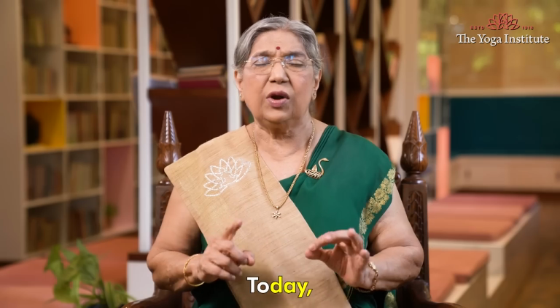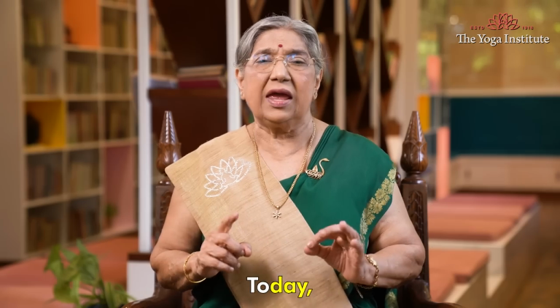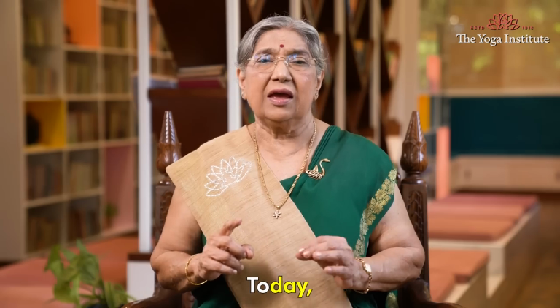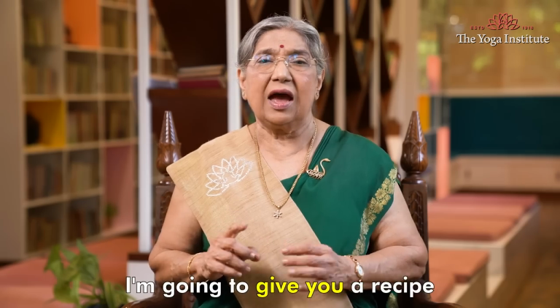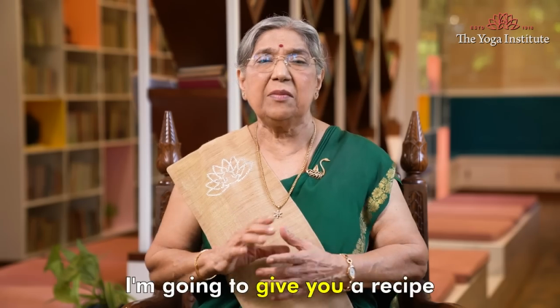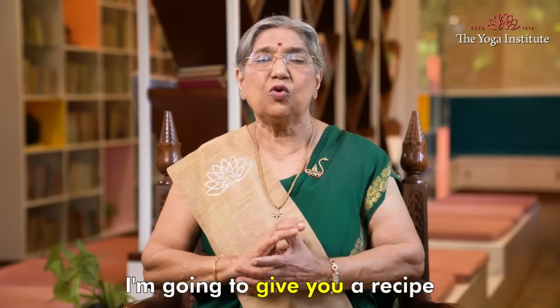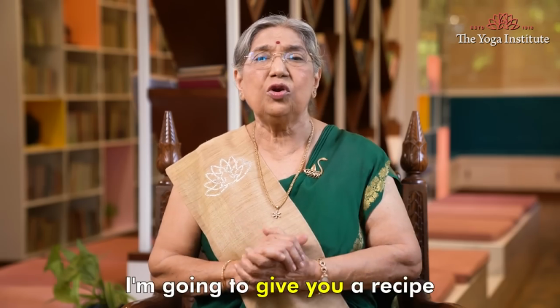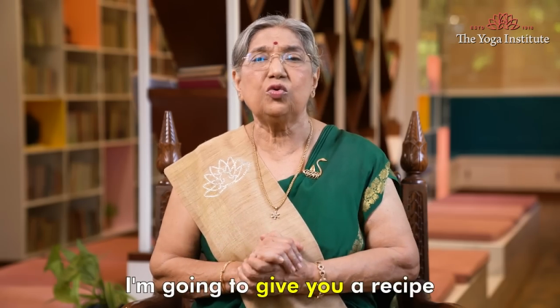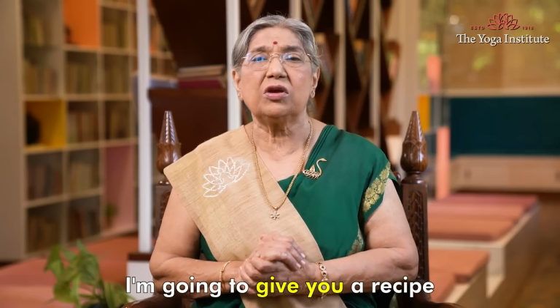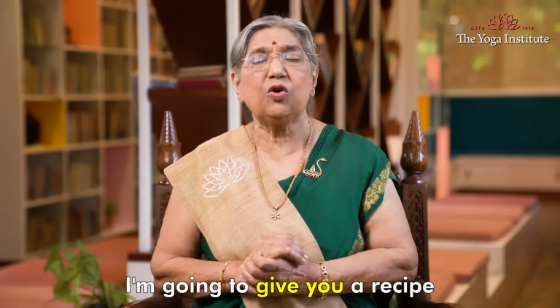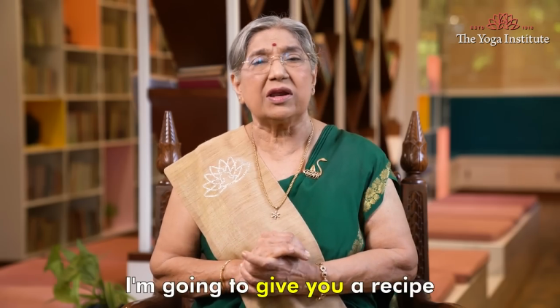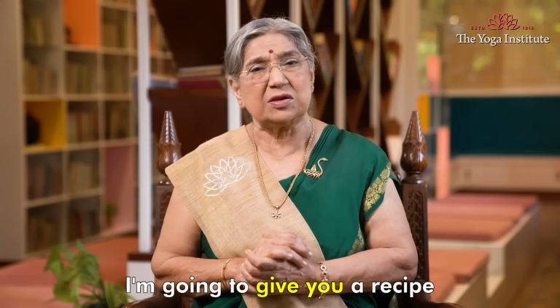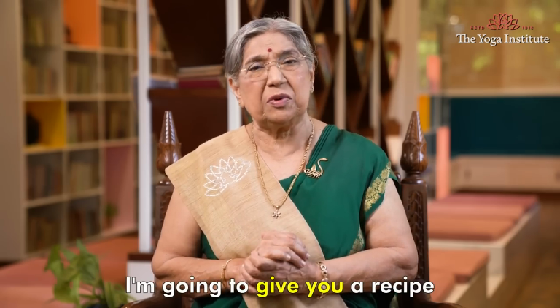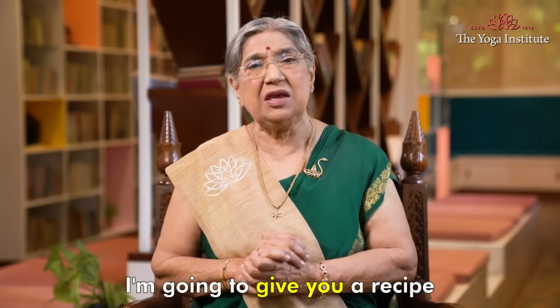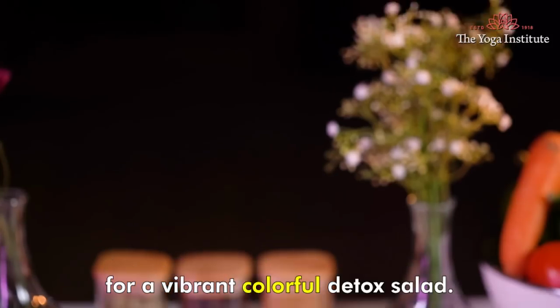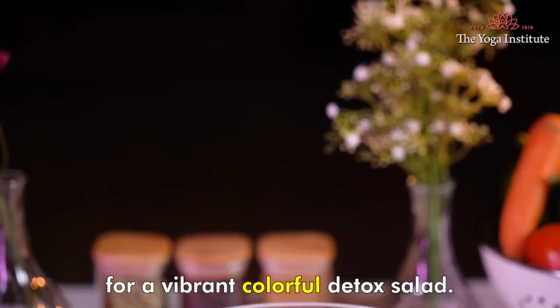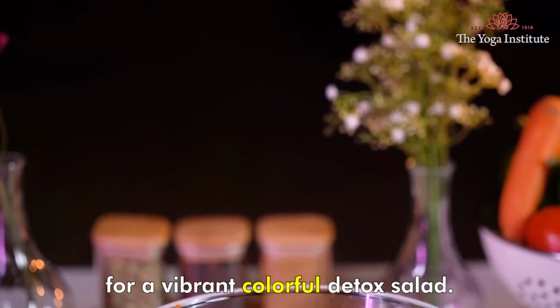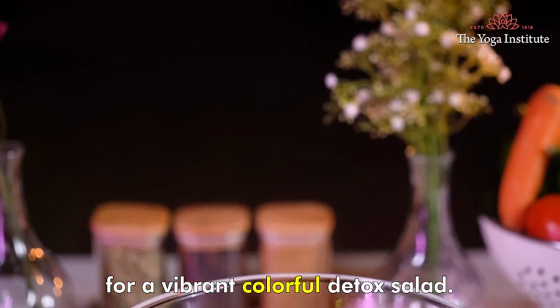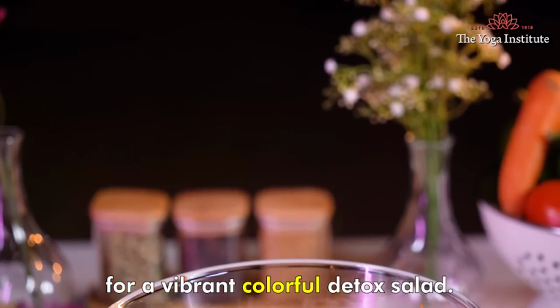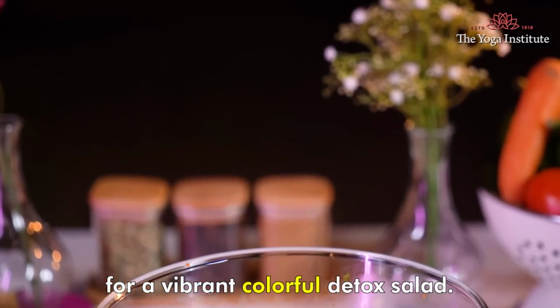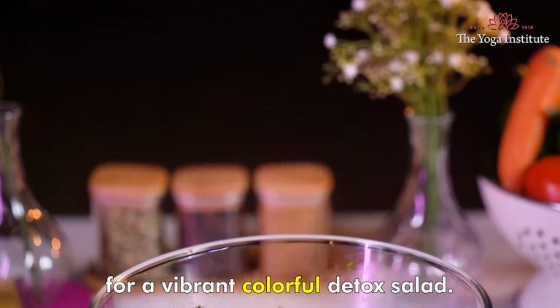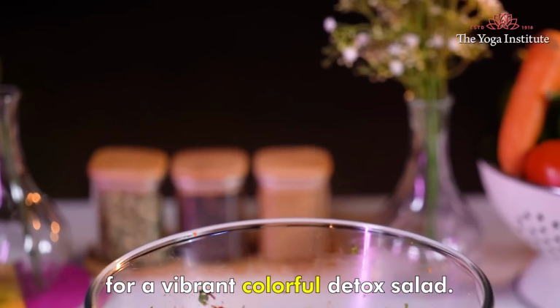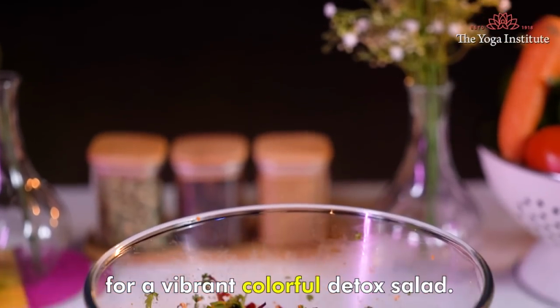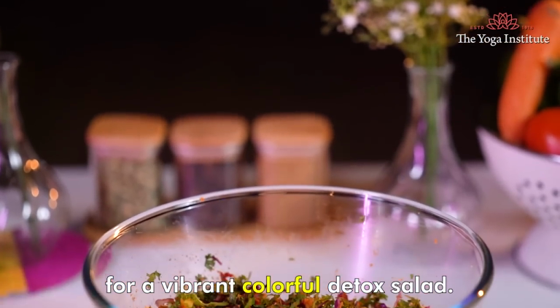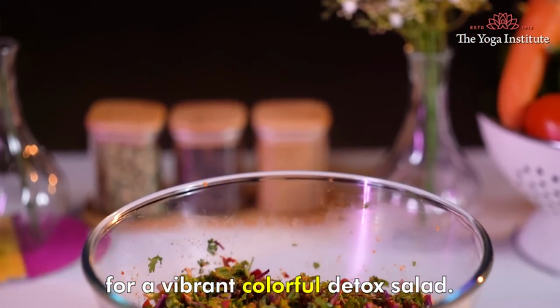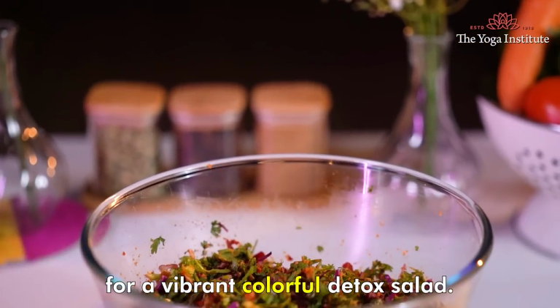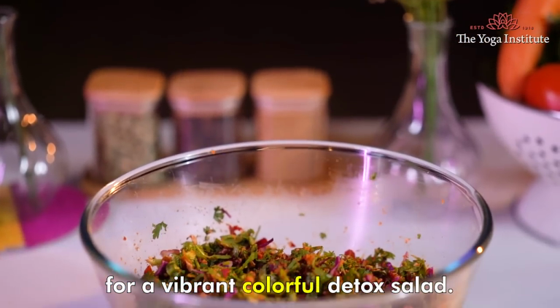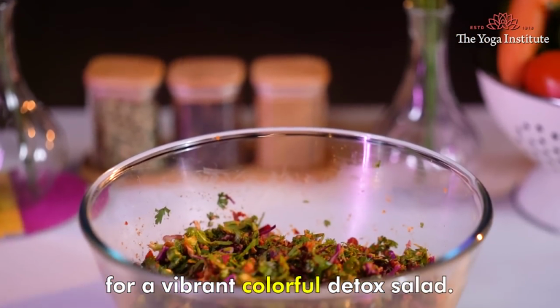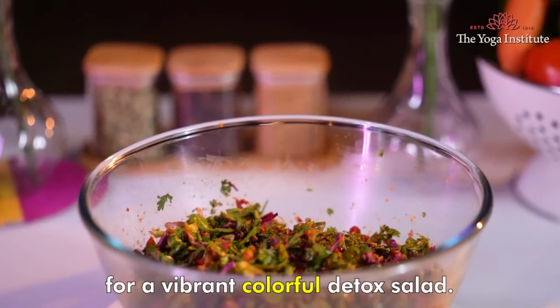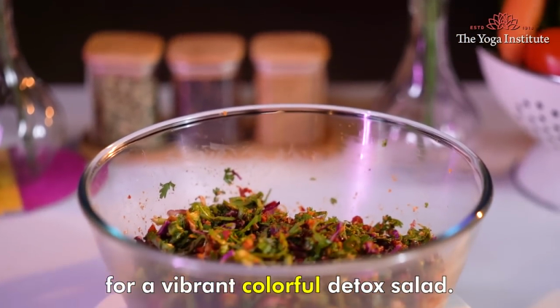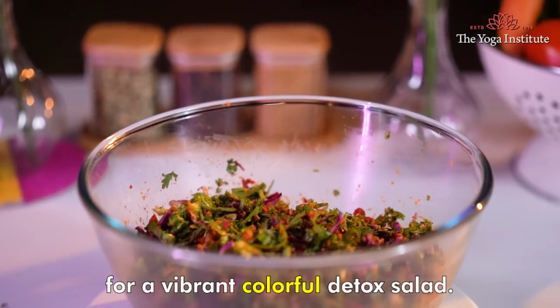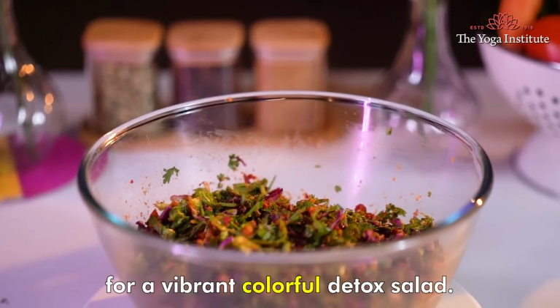Today, I'm going to give you a recipe for a vibrantly colorful detox salad.